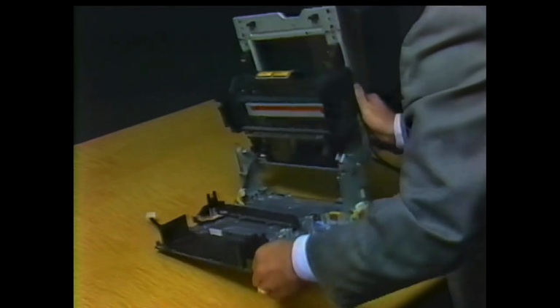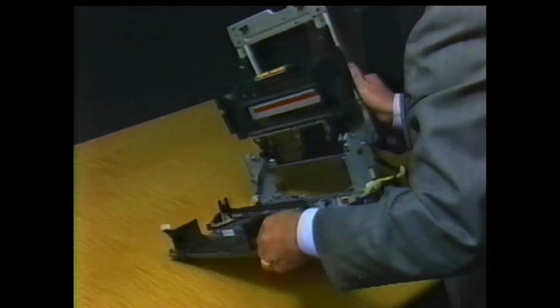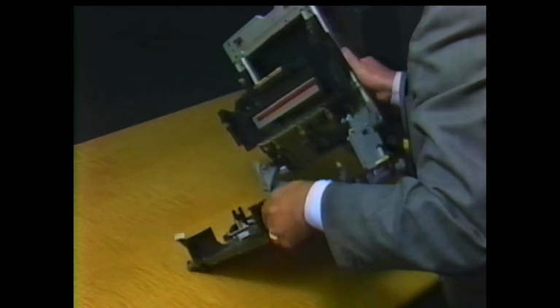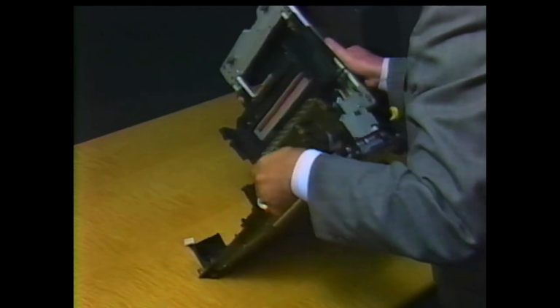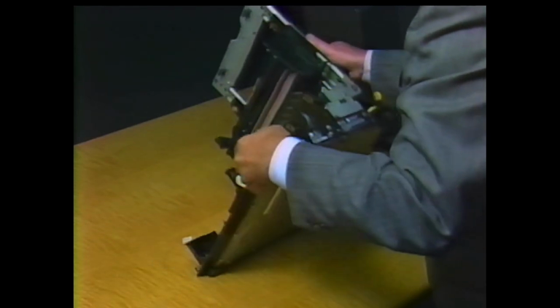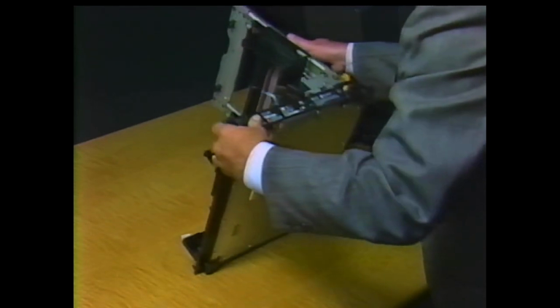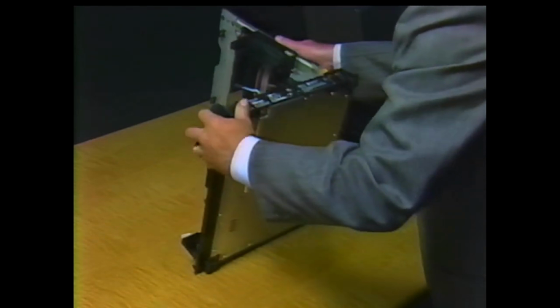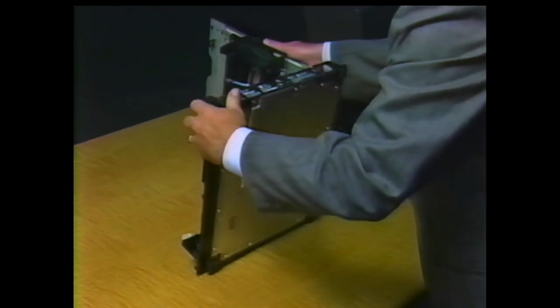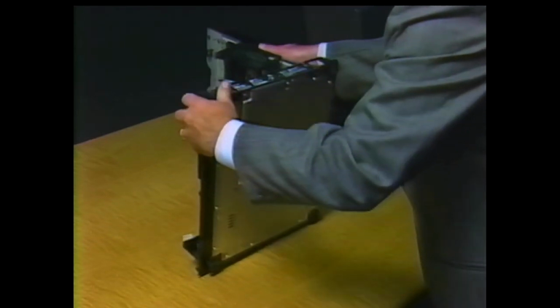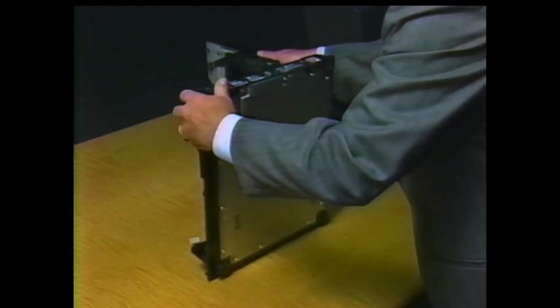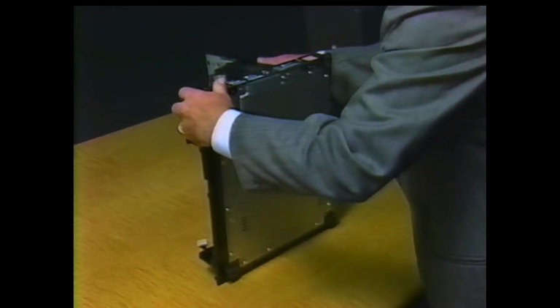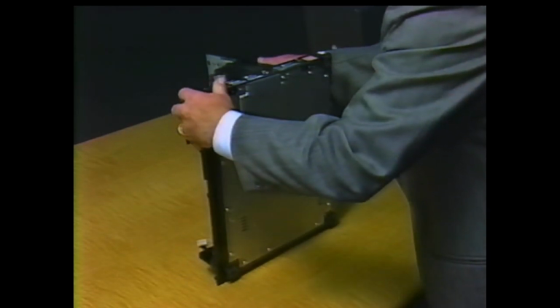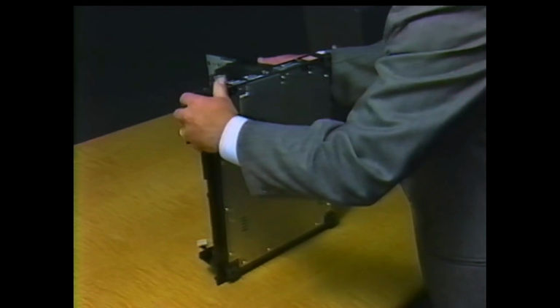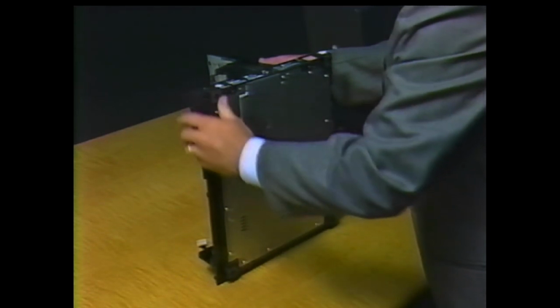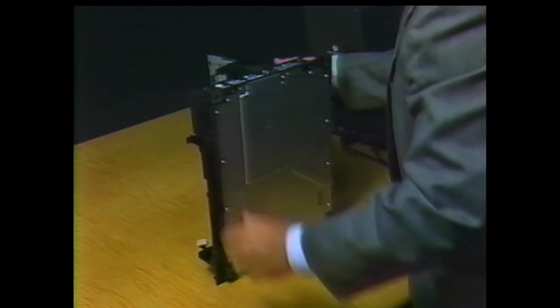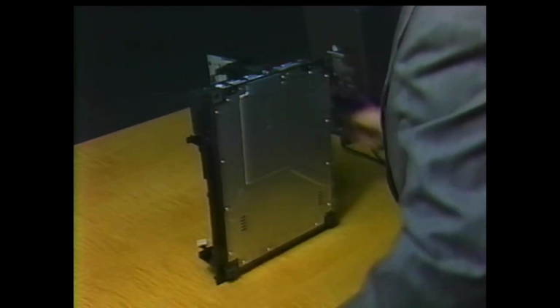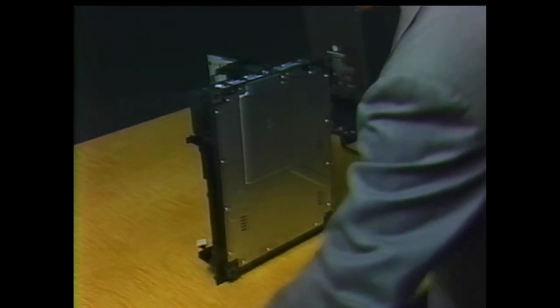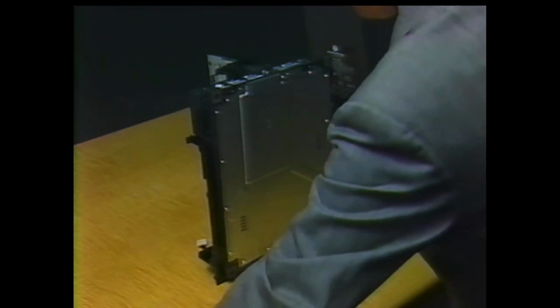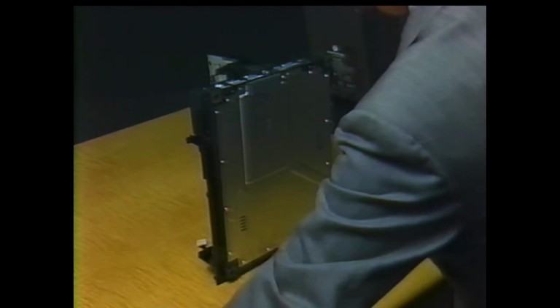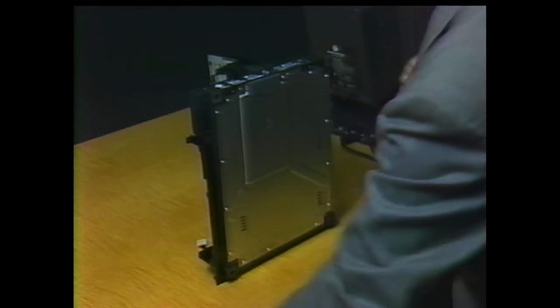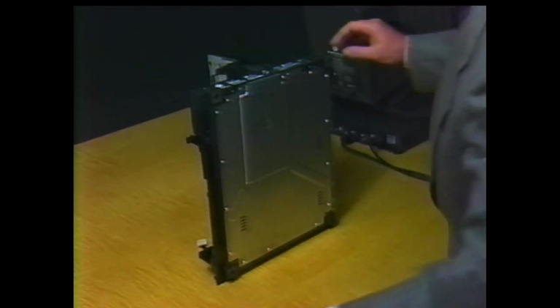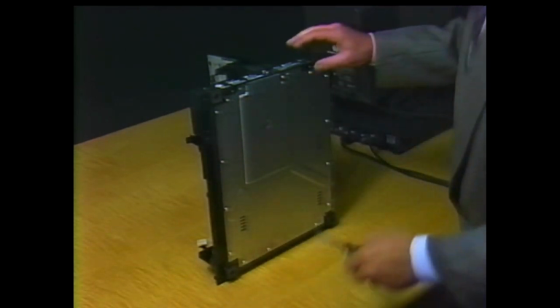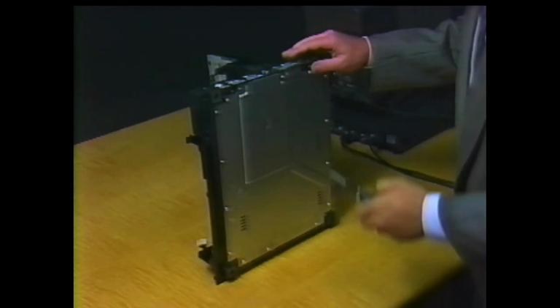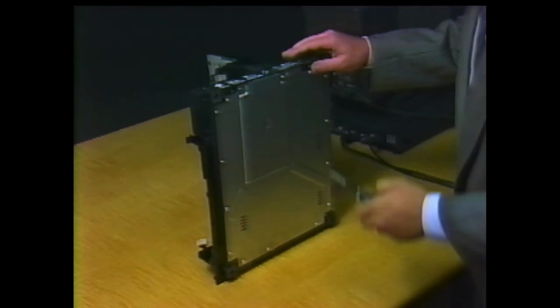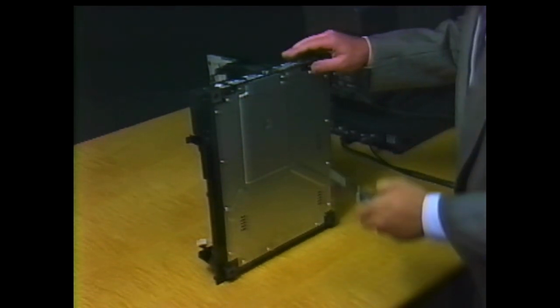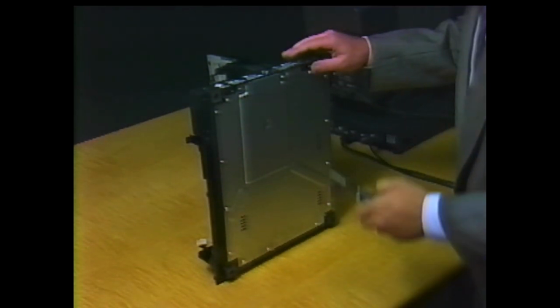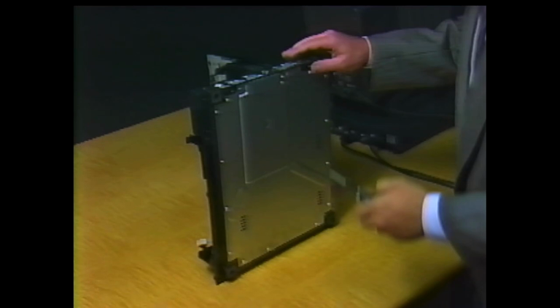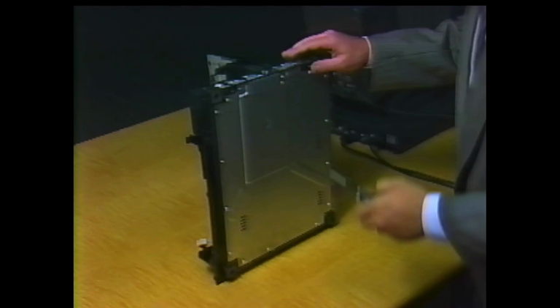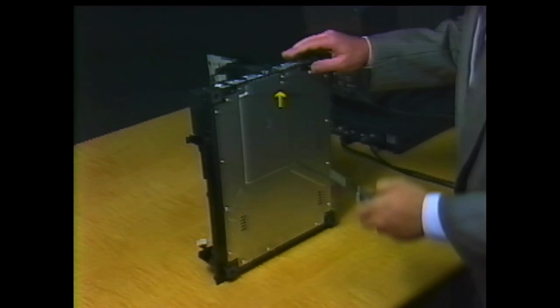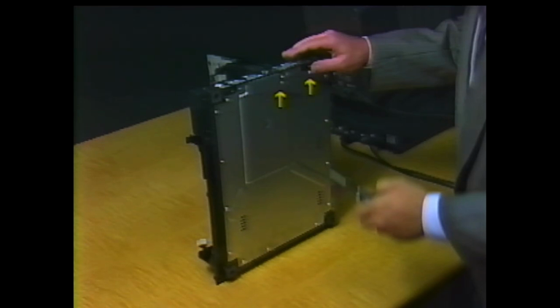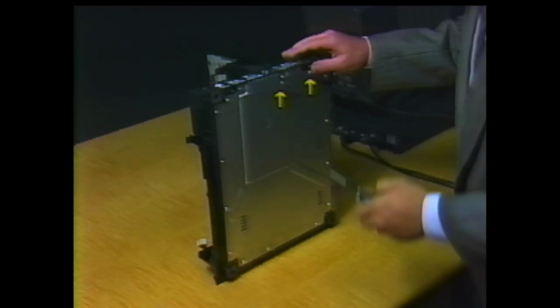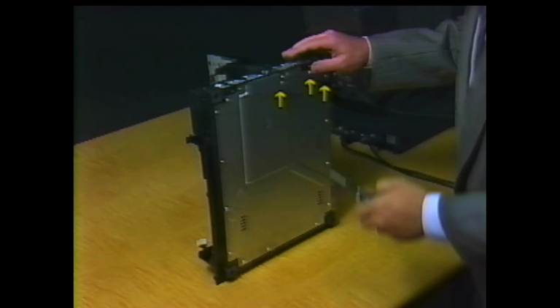Remove the base cover by turning the printer on its side. There are 14 screws holding the cover to the printer.